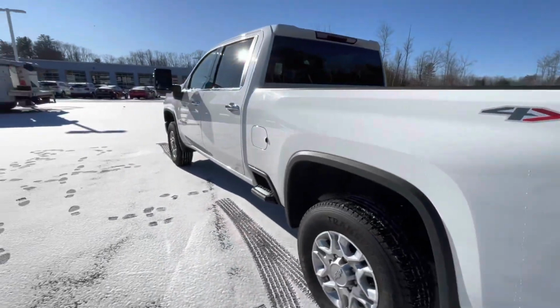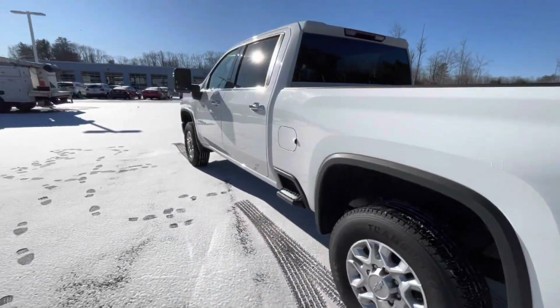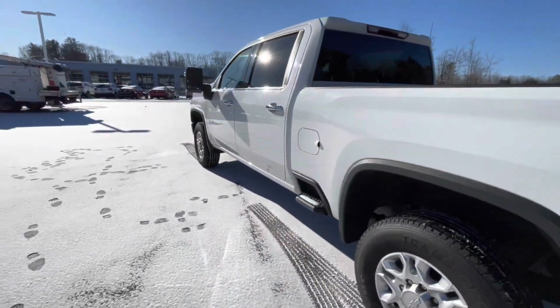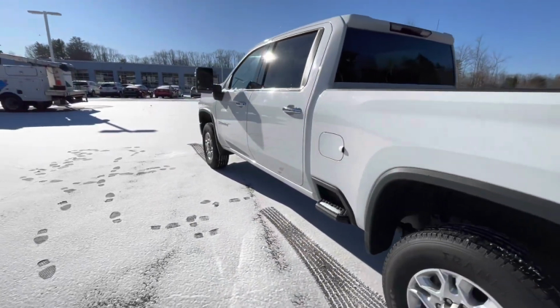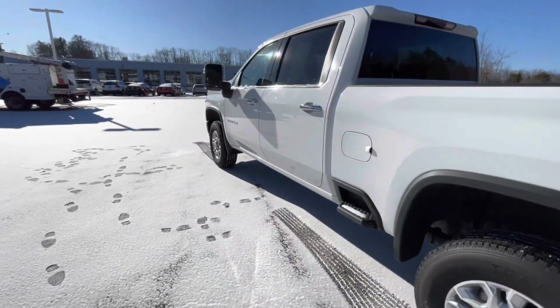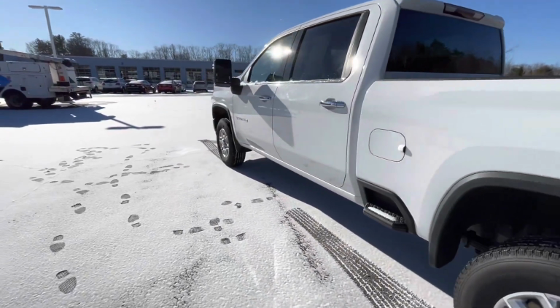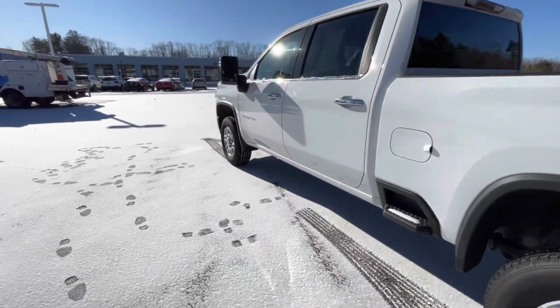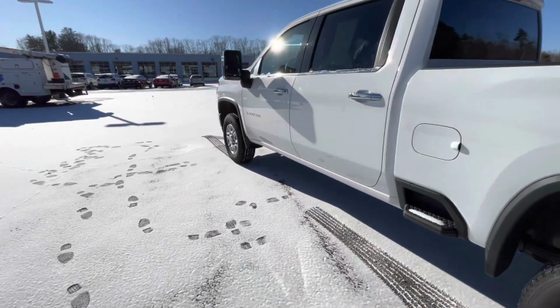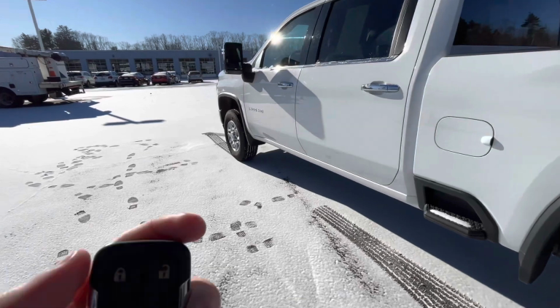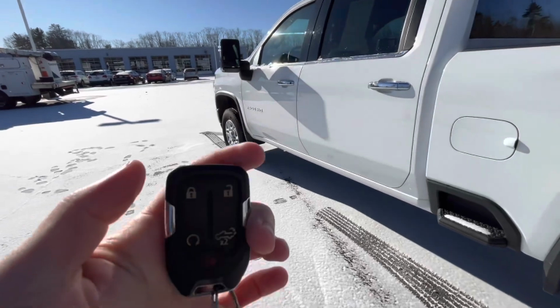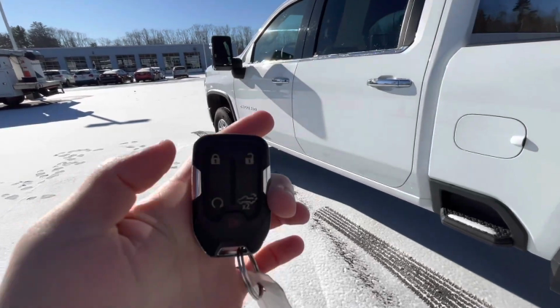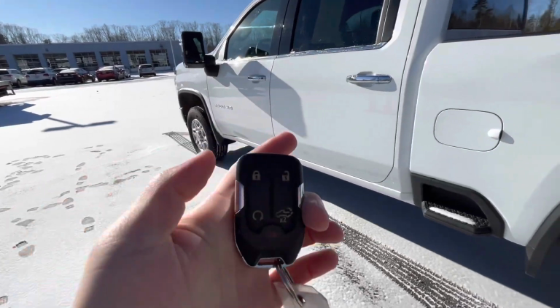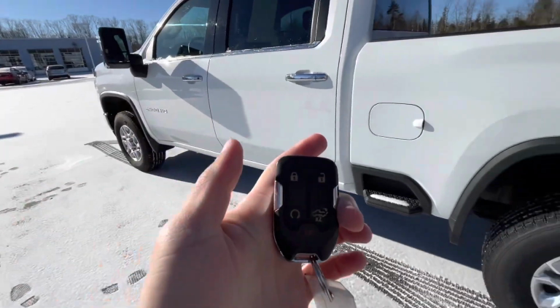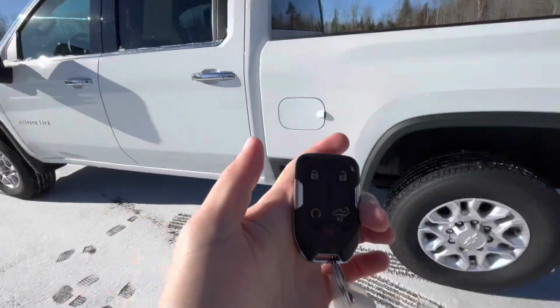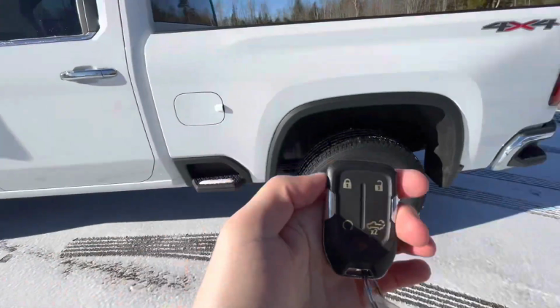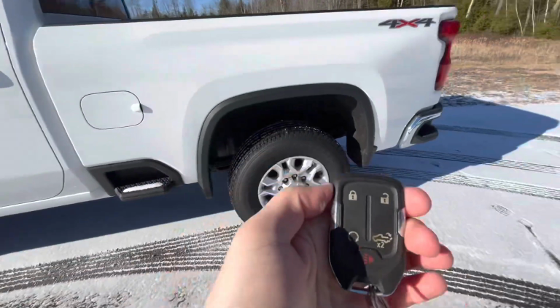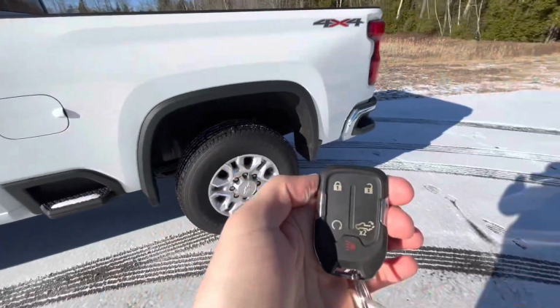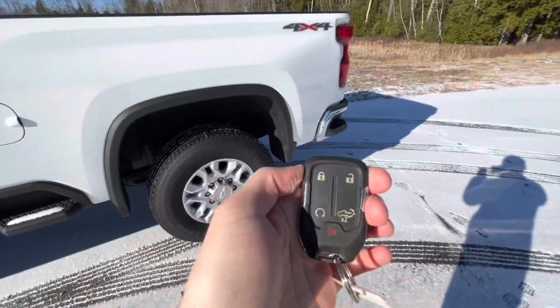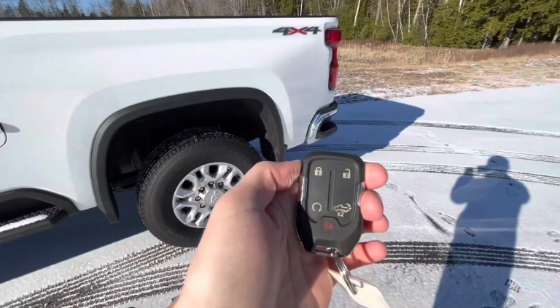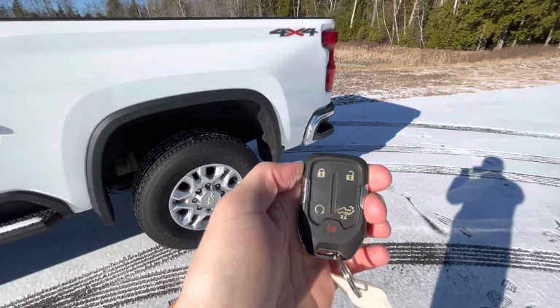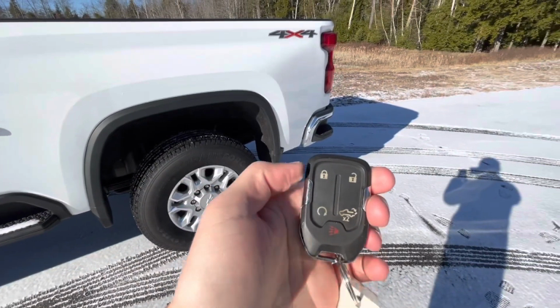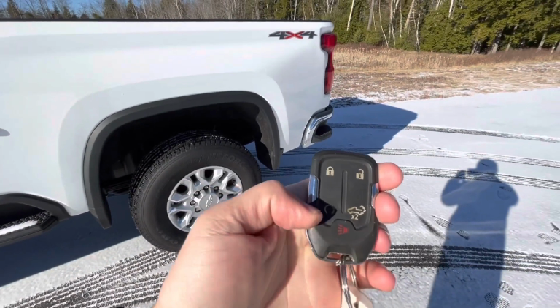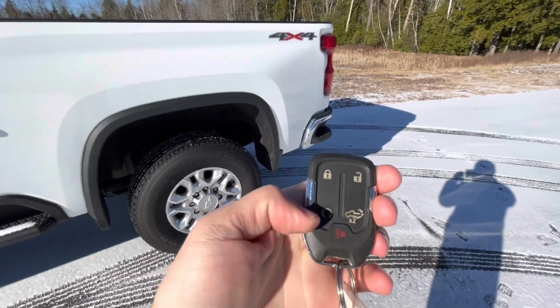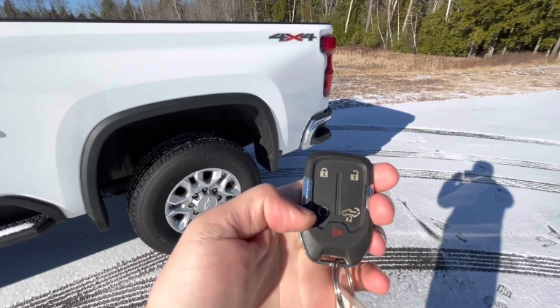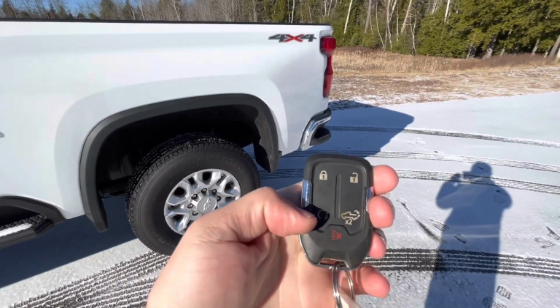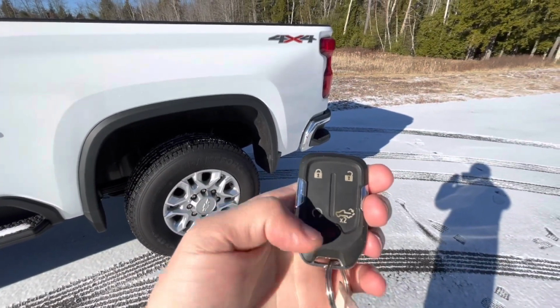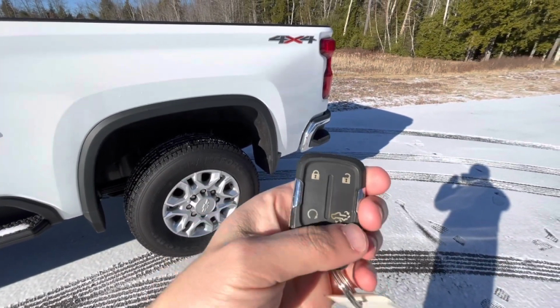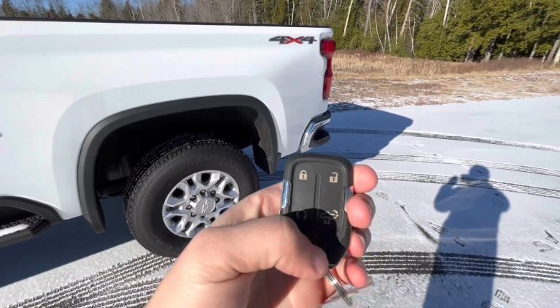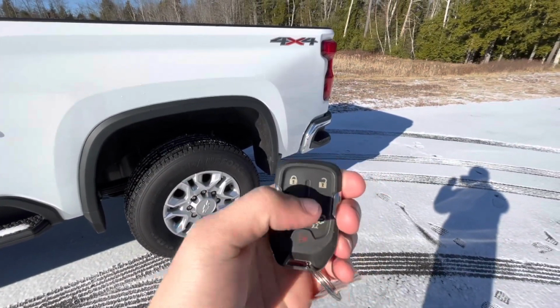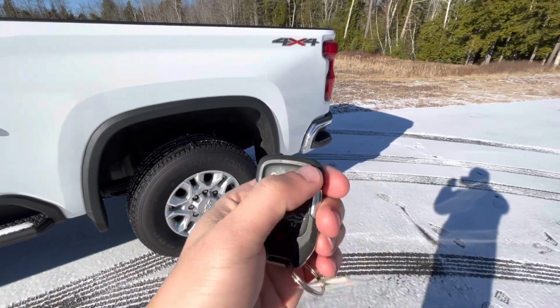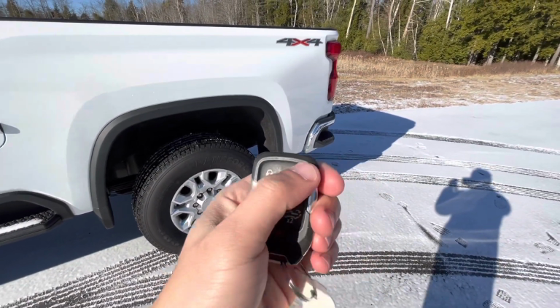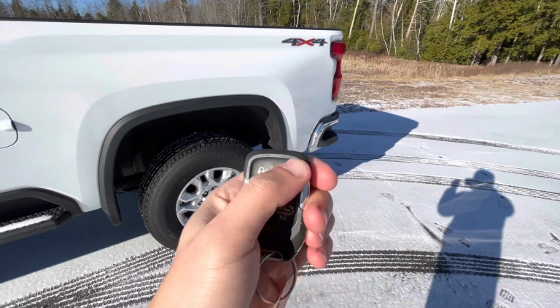Let's go ahead and unlock the truck. On your key fob you have your remote start and you can also drop your tailgate.